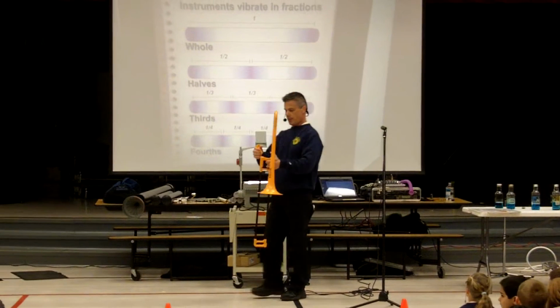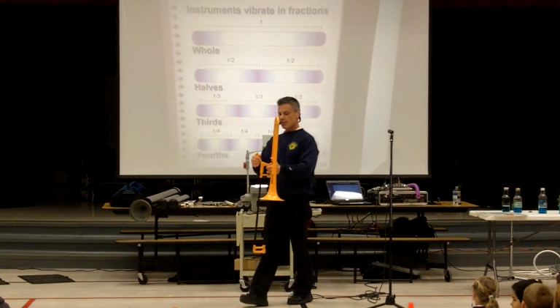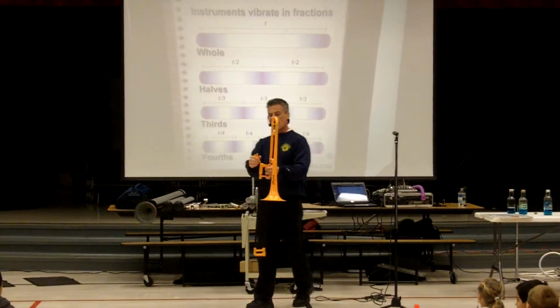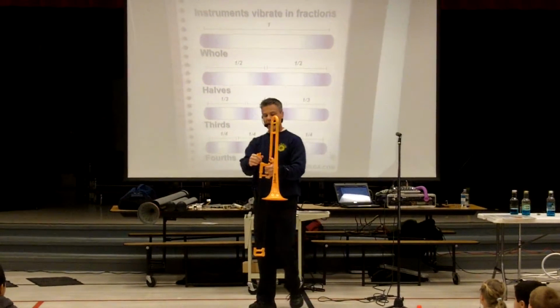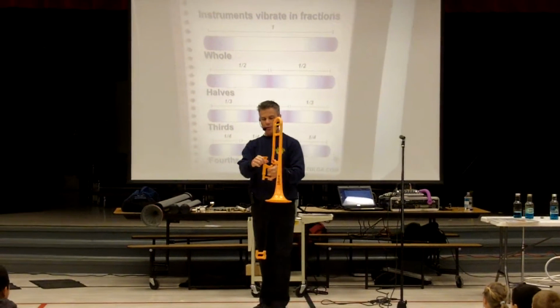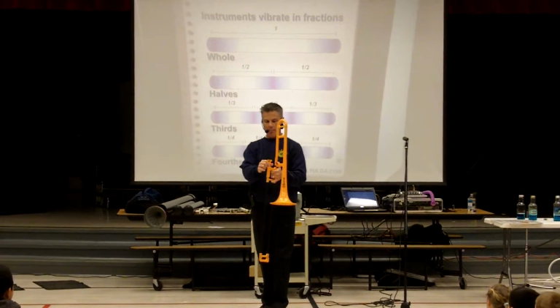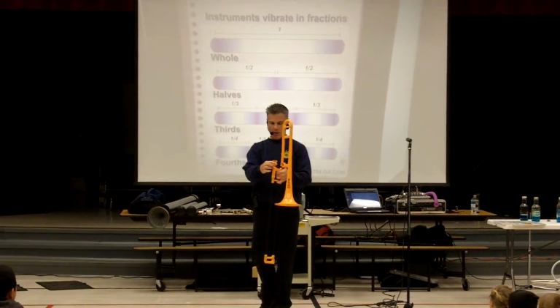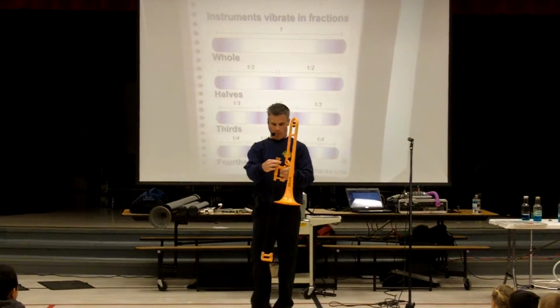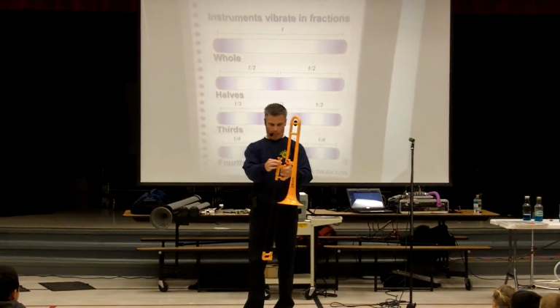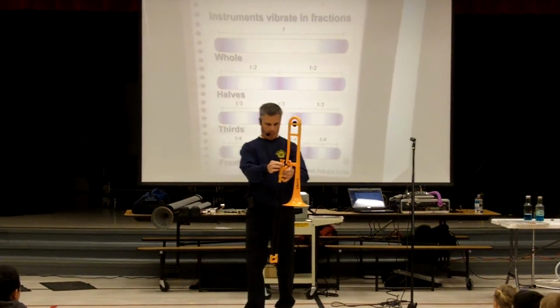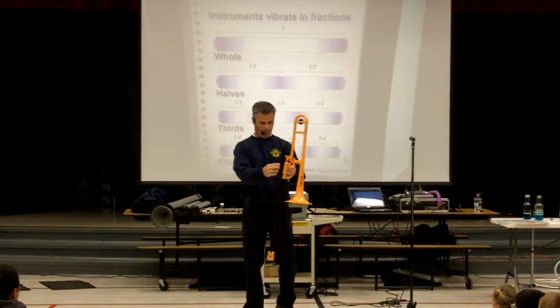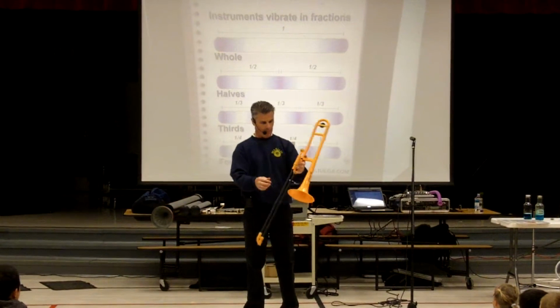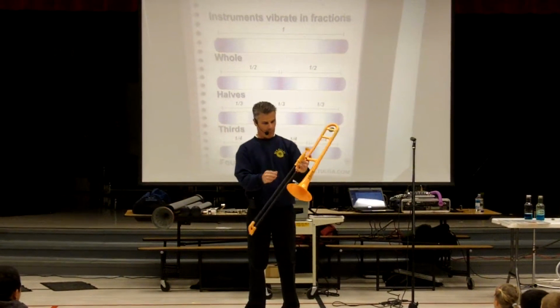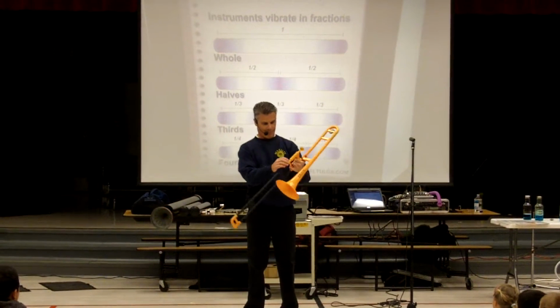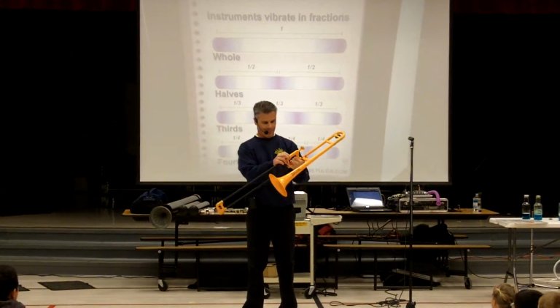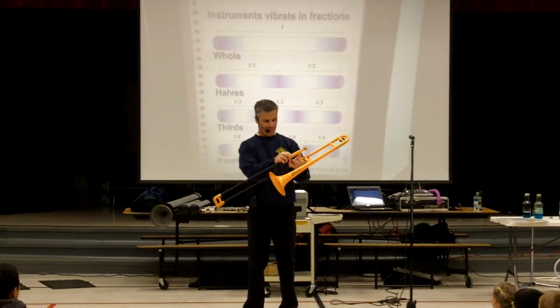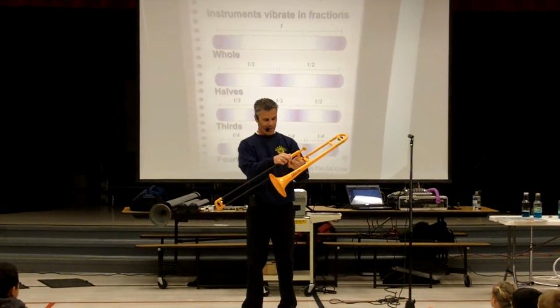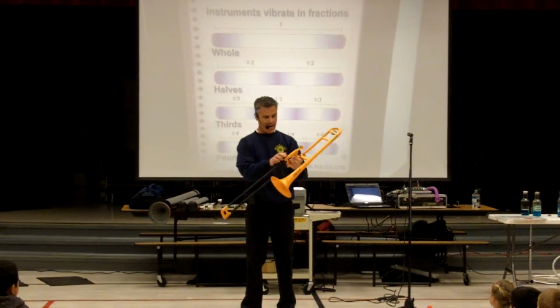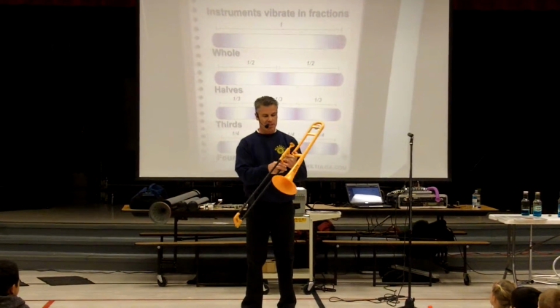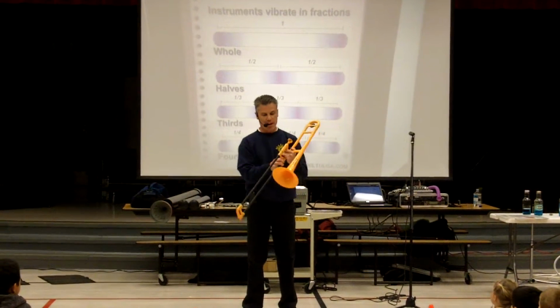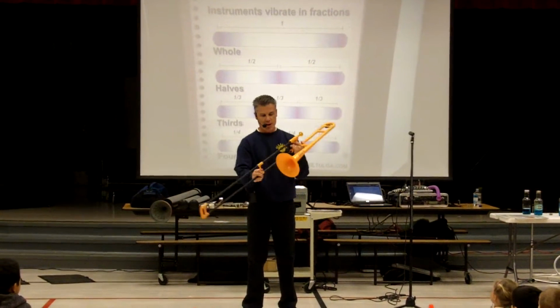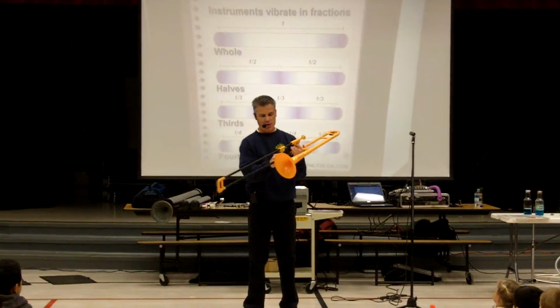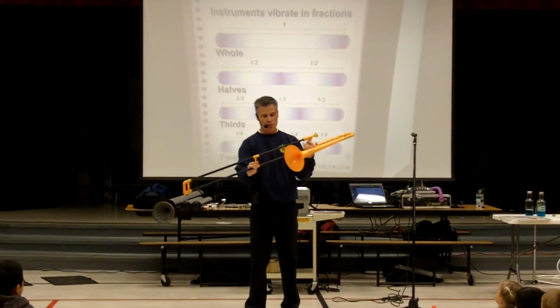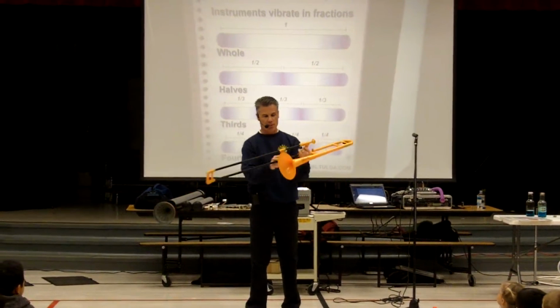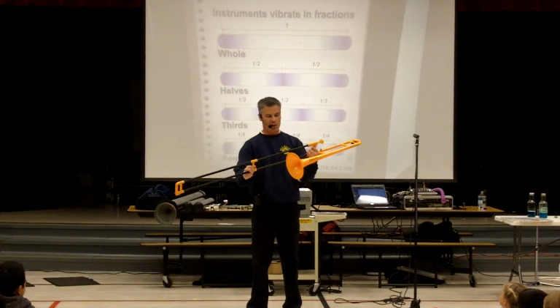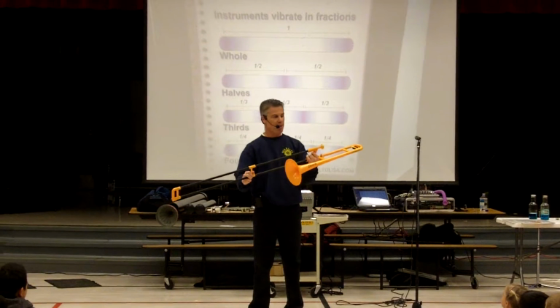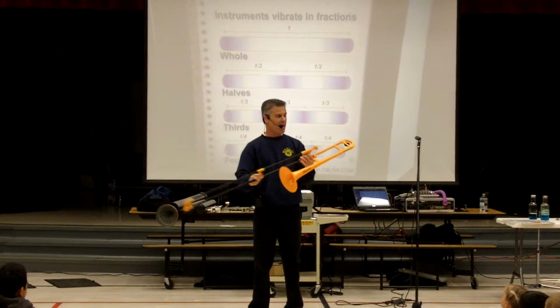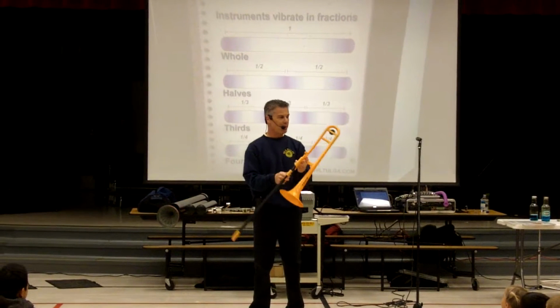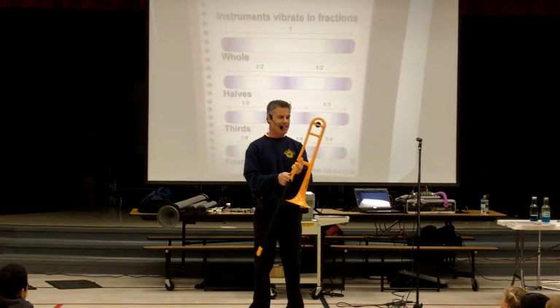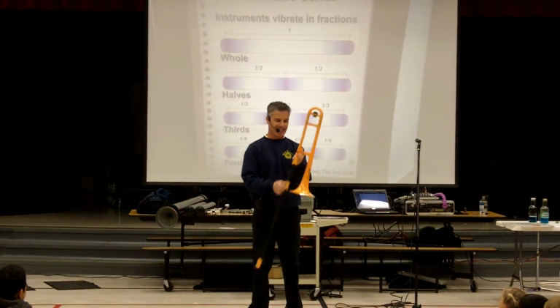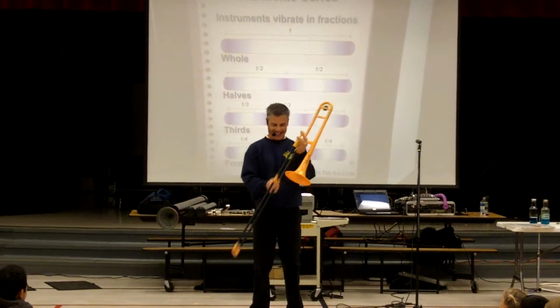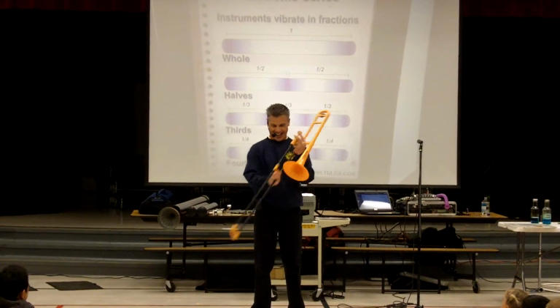Let's all say trombone. Trombone! Yes, it's my brand new trombone. It's made out of plastic, yeah.